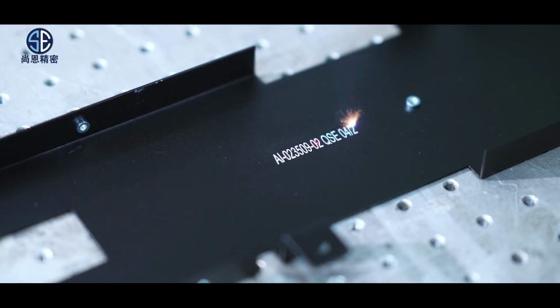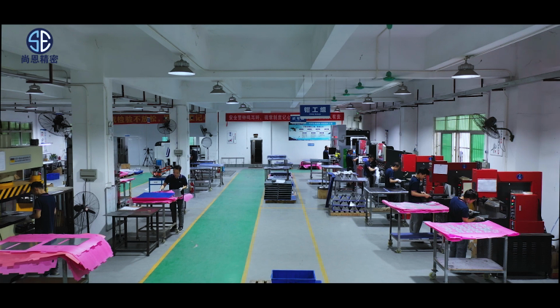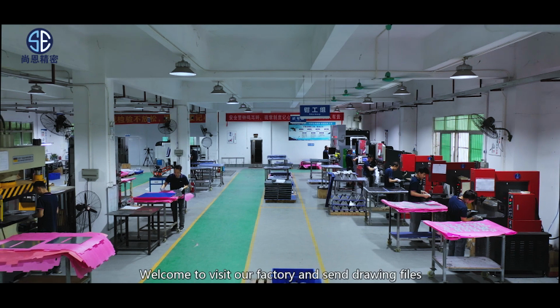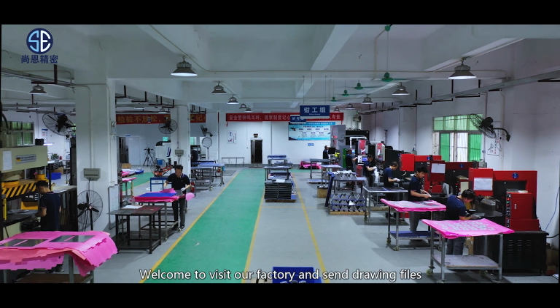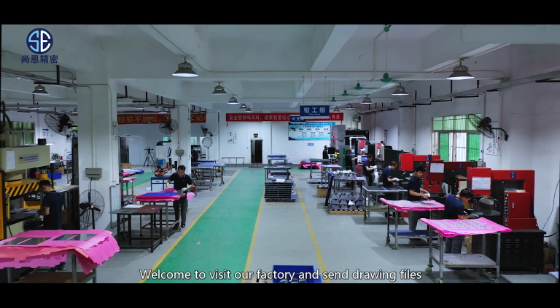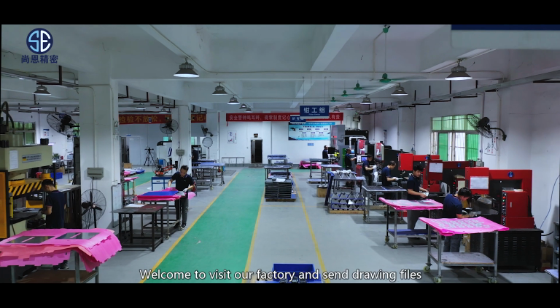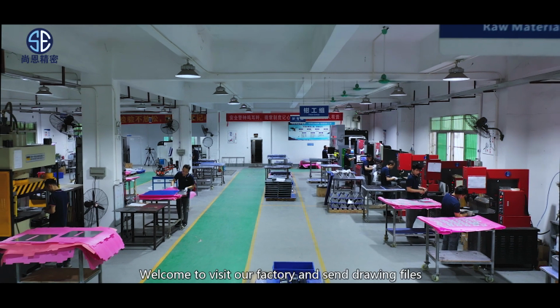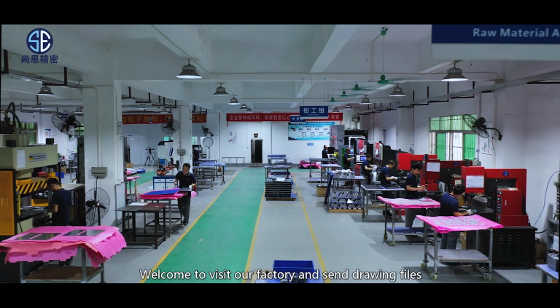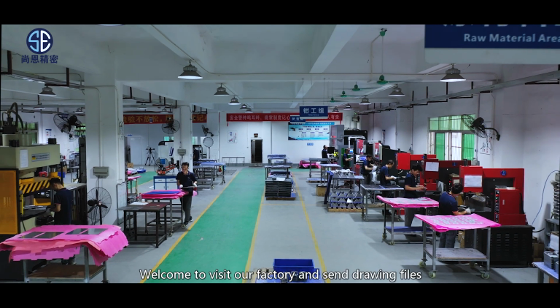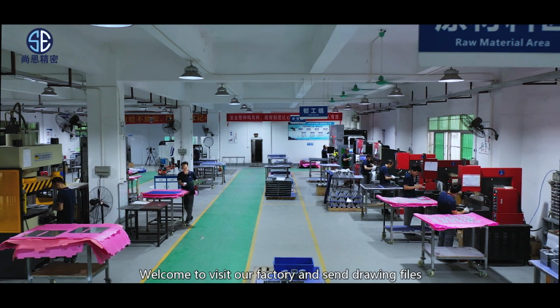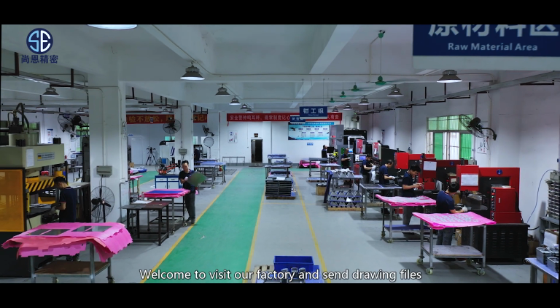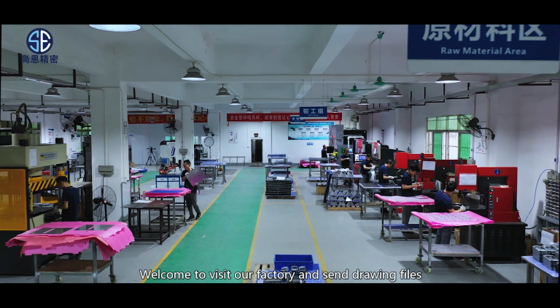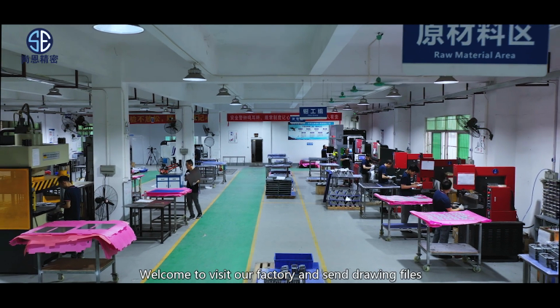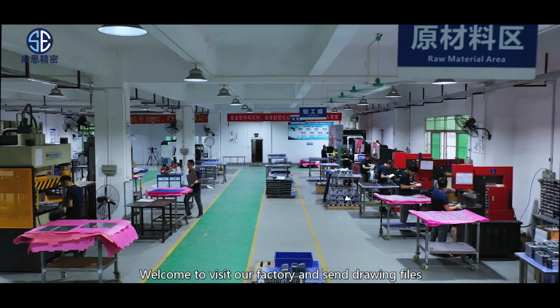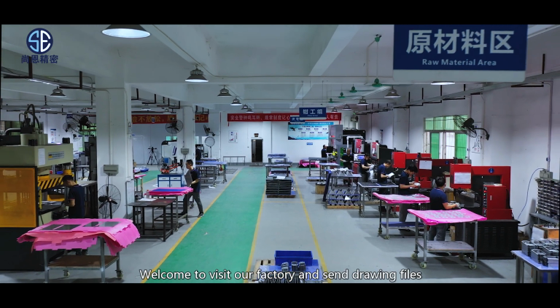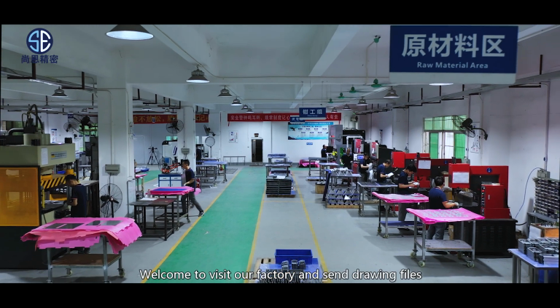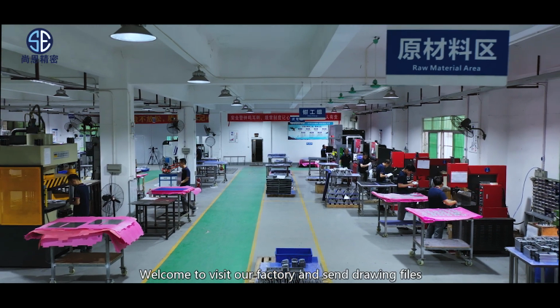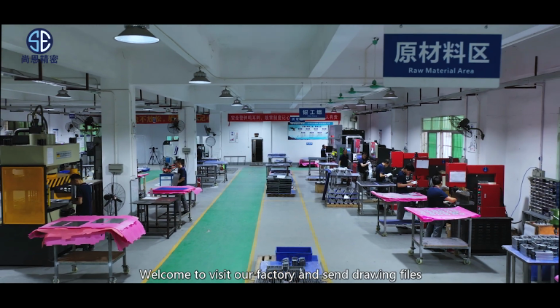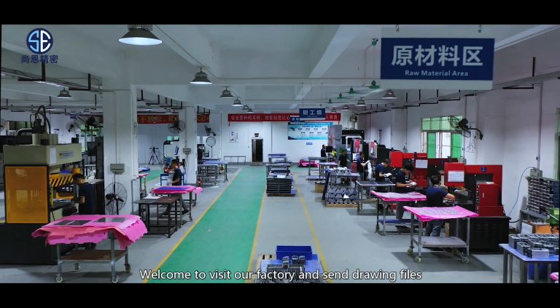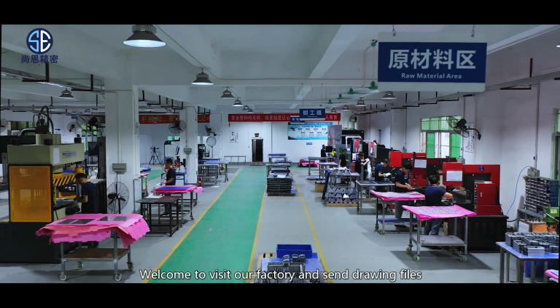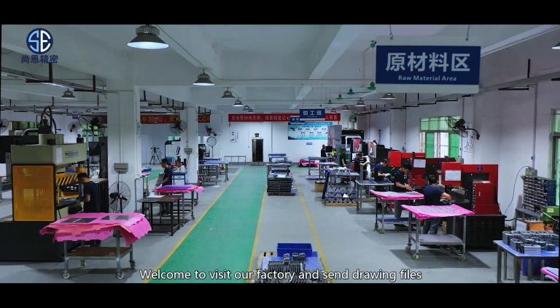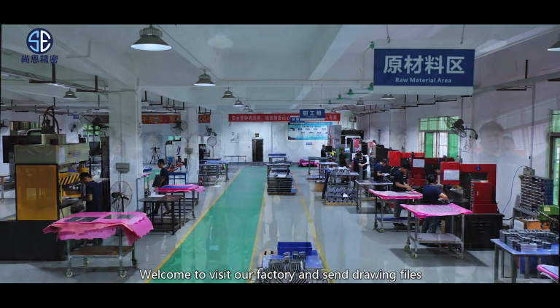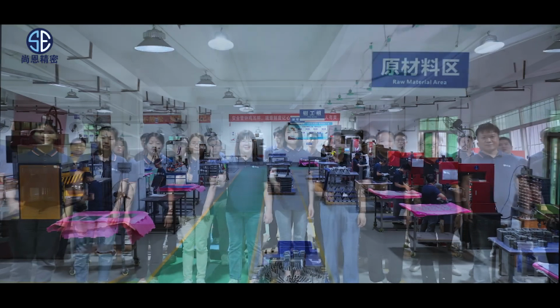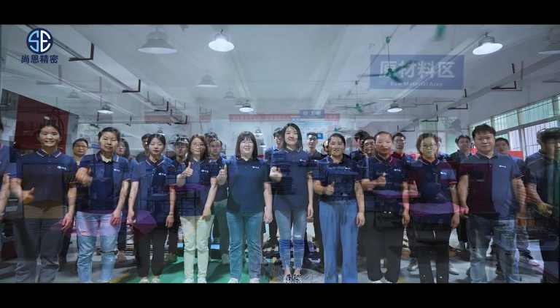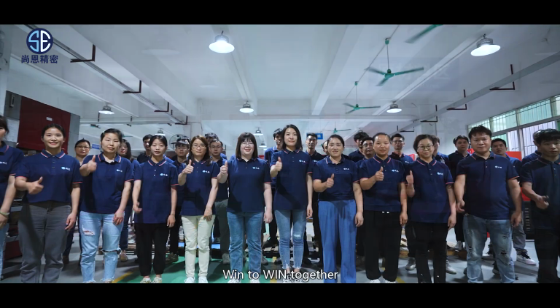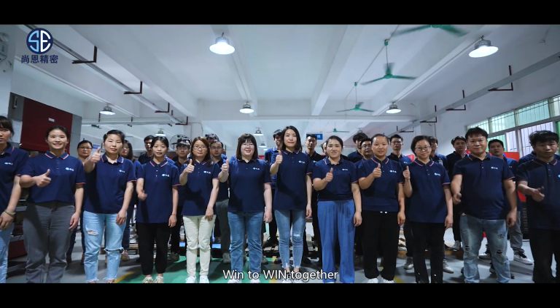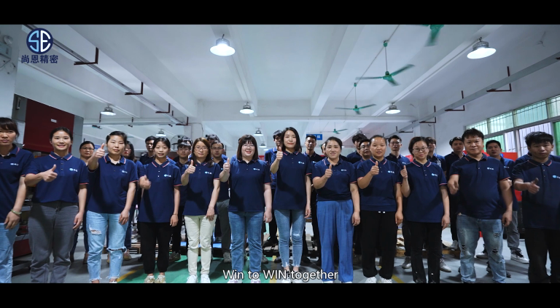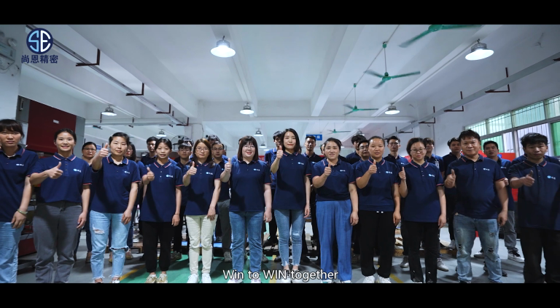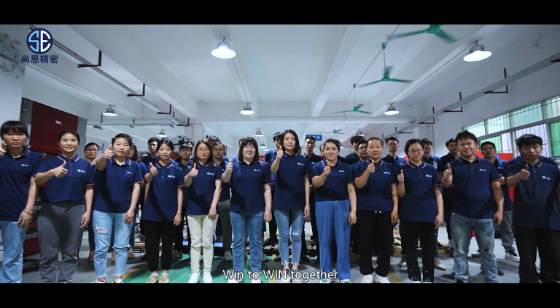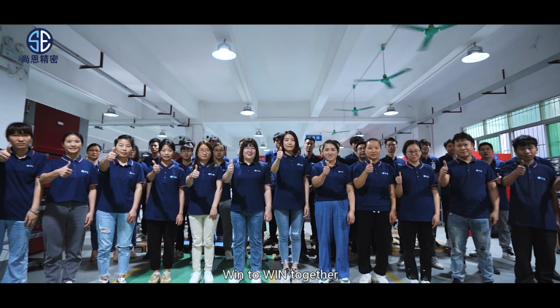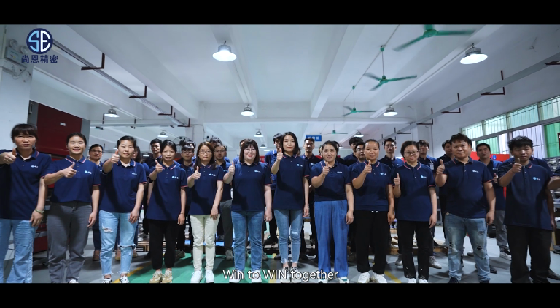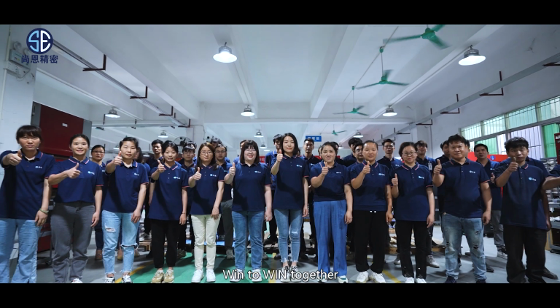Welcome to visit our factory and send us your drawing files. Win-win together!